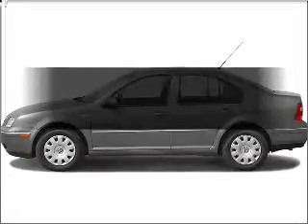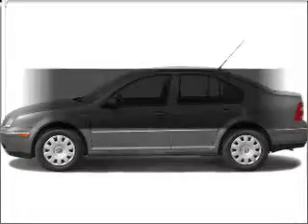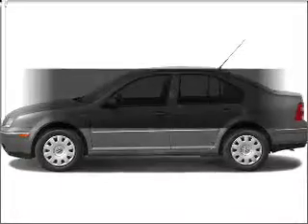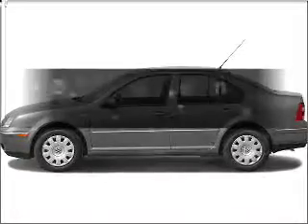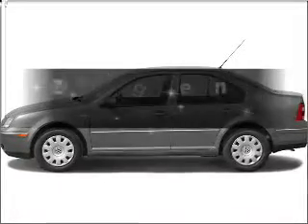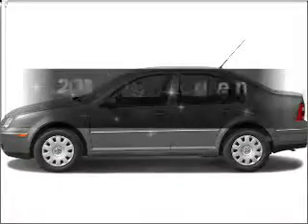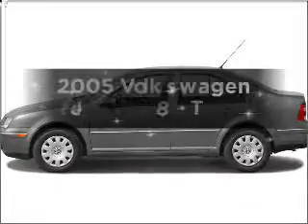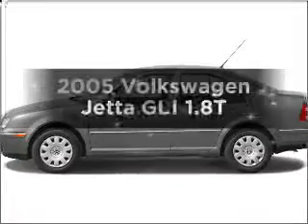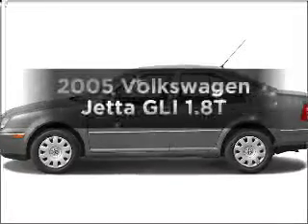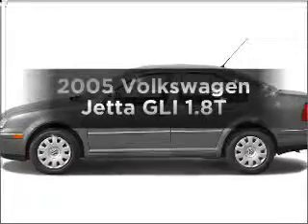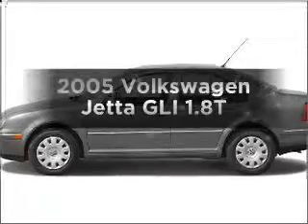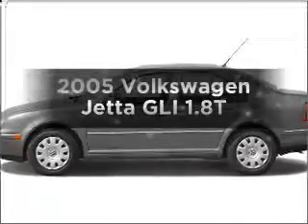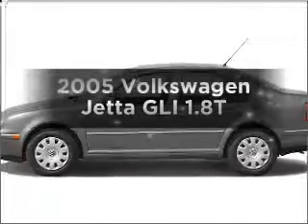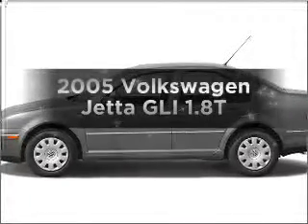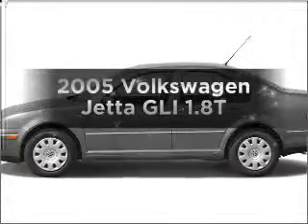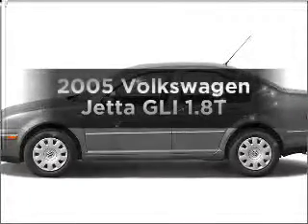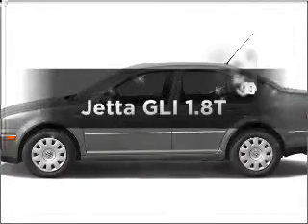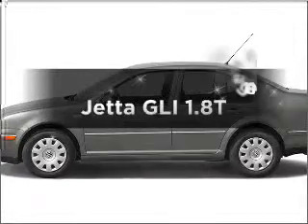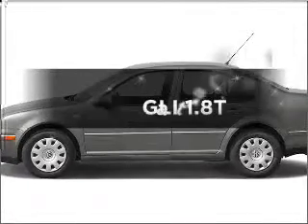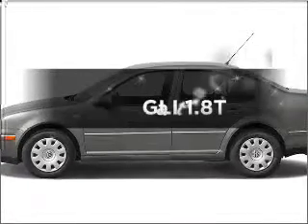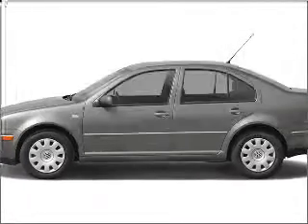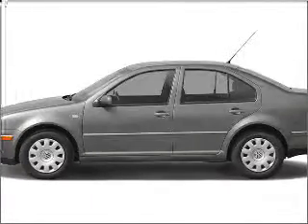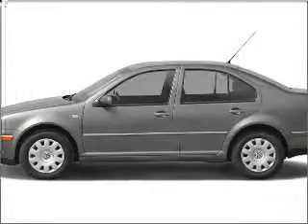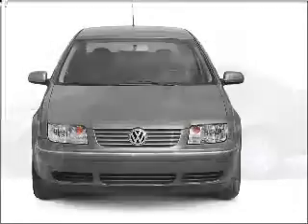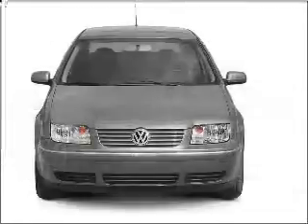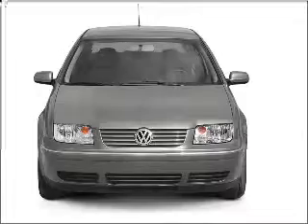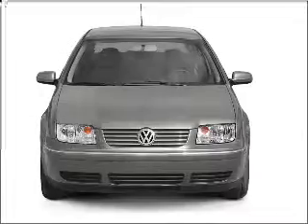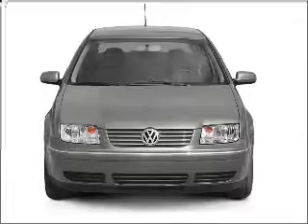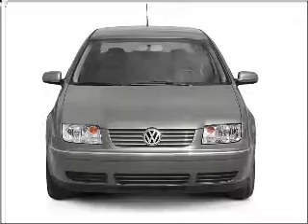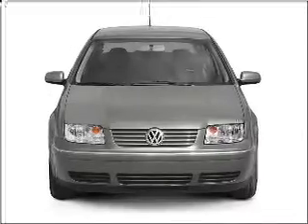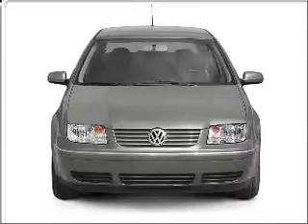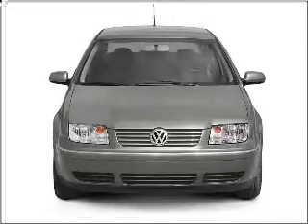Presenting the 2009 Volkswagen Jetta. Everything you need under one roof with this great vehicle.